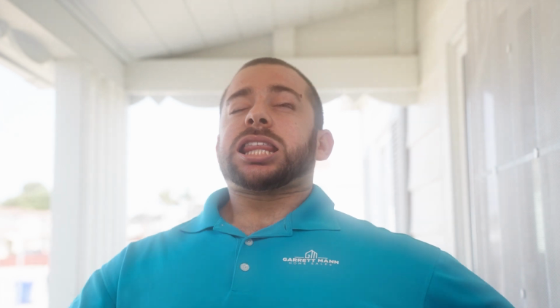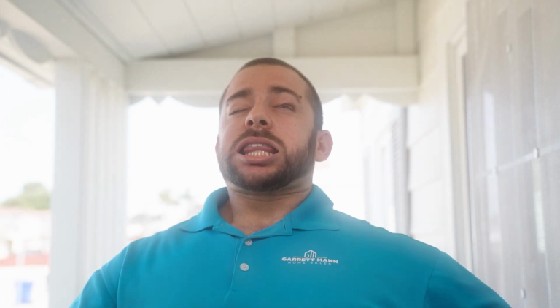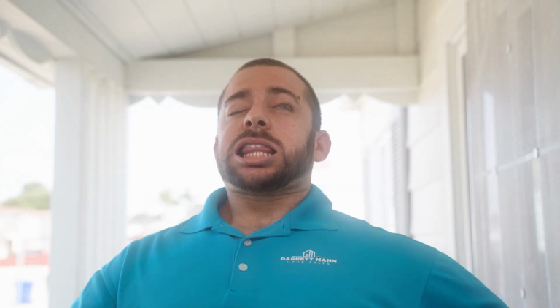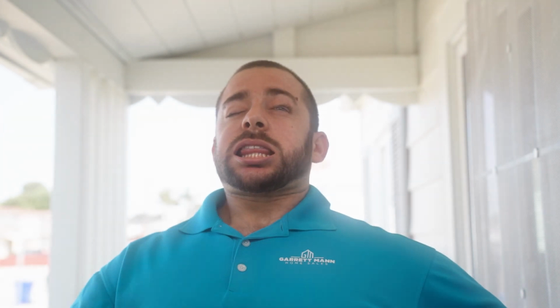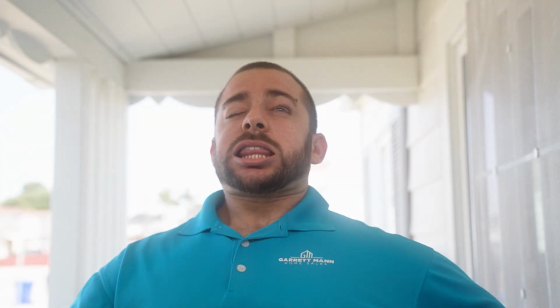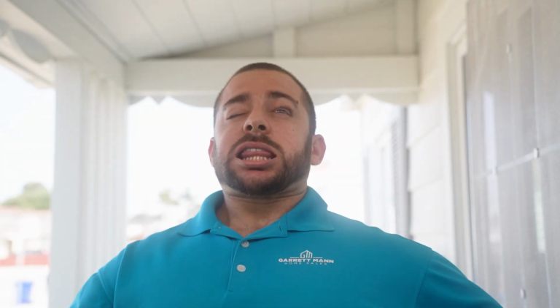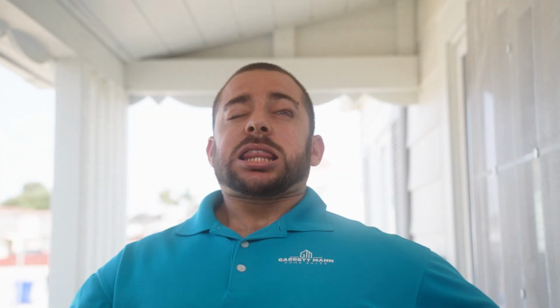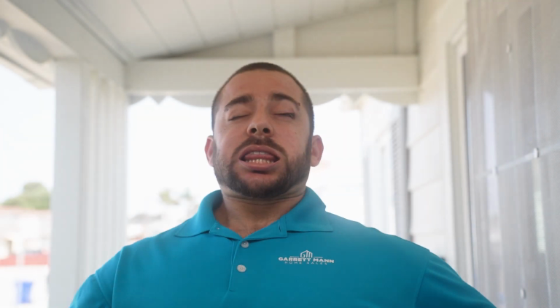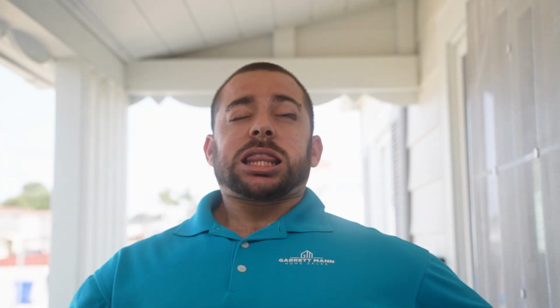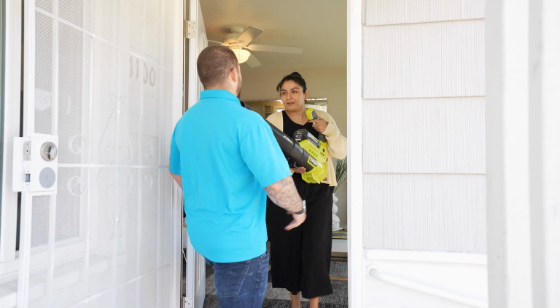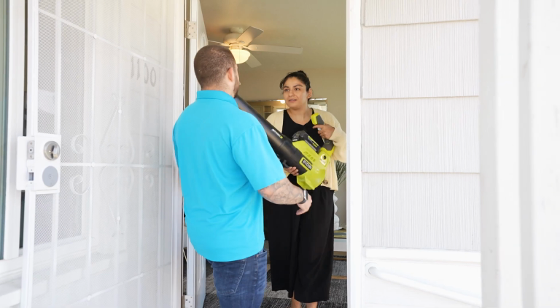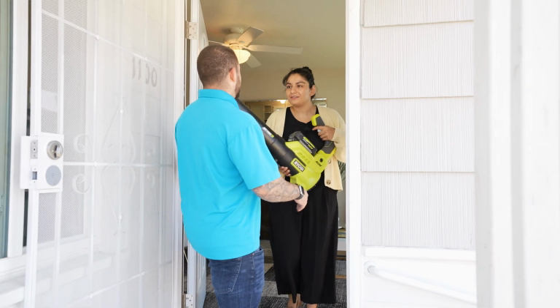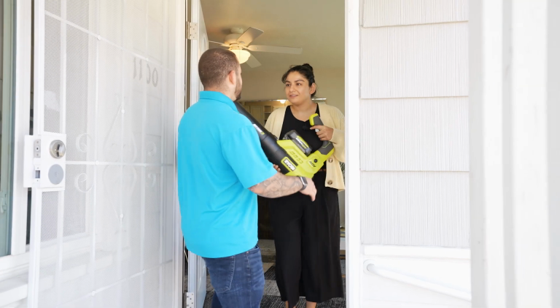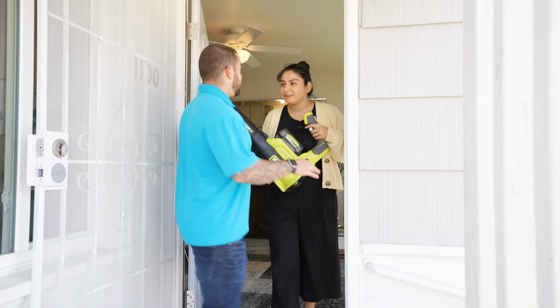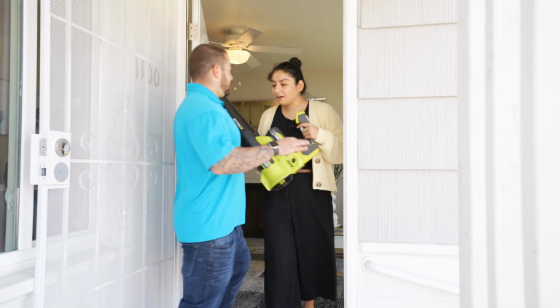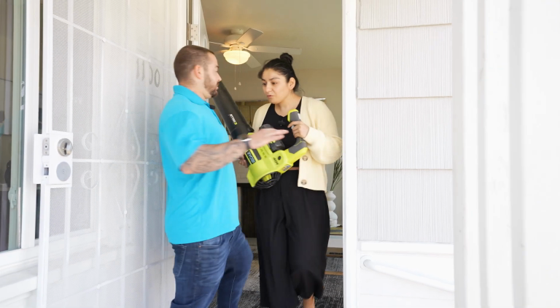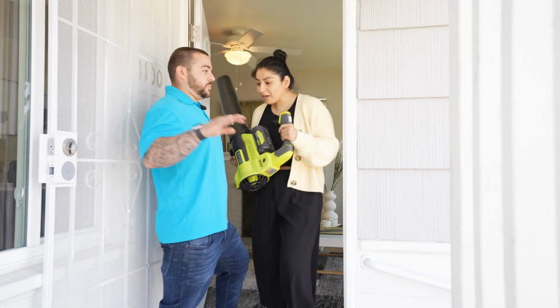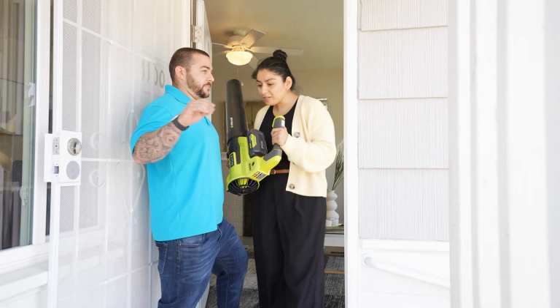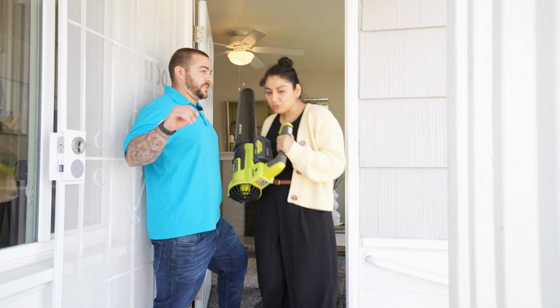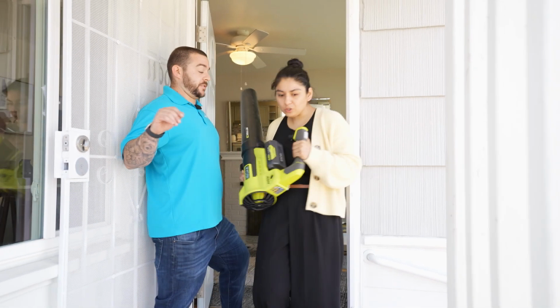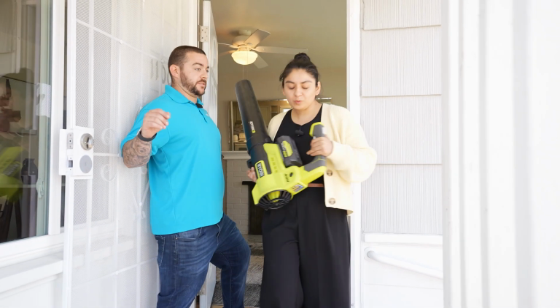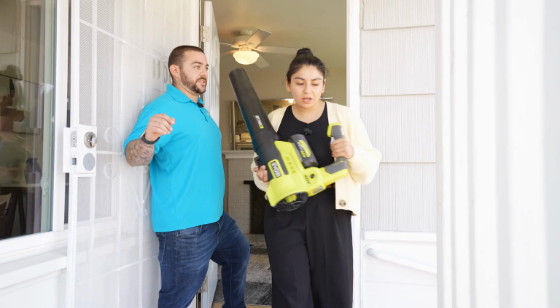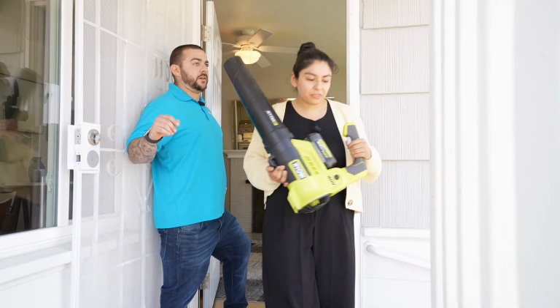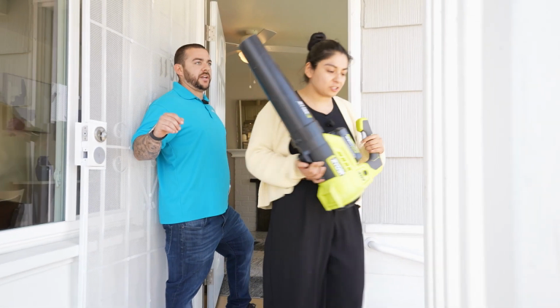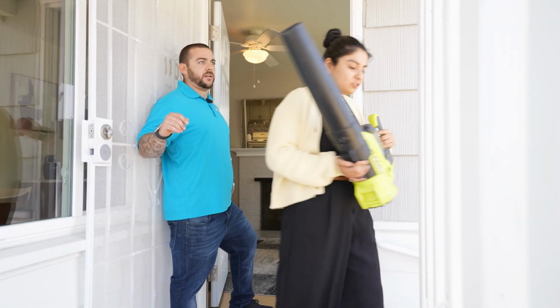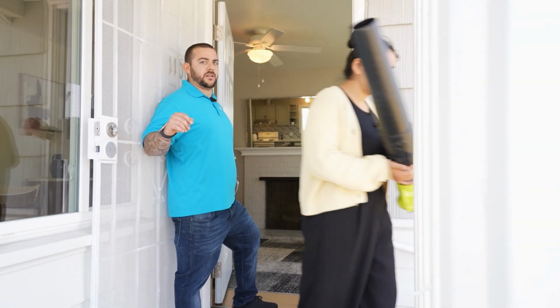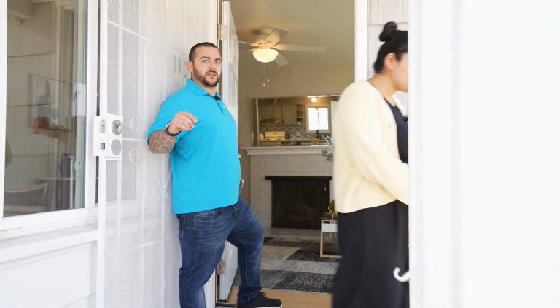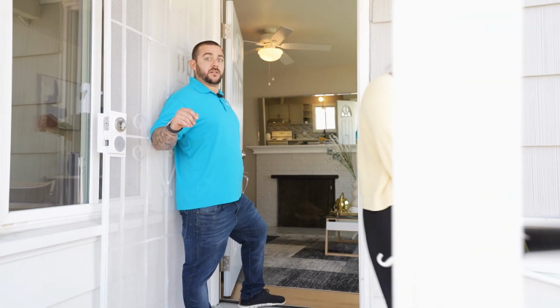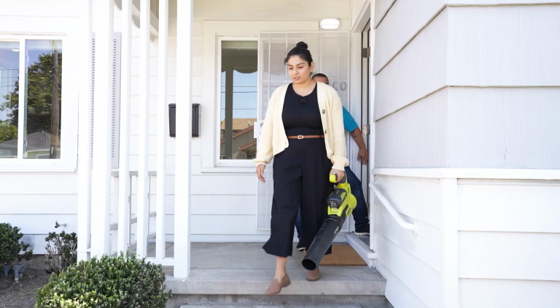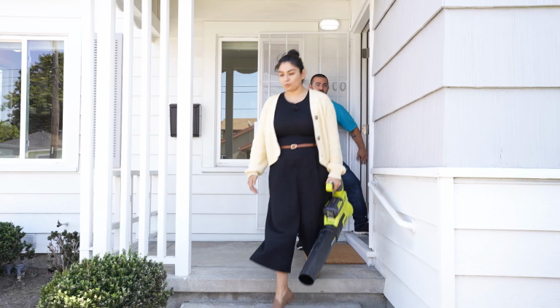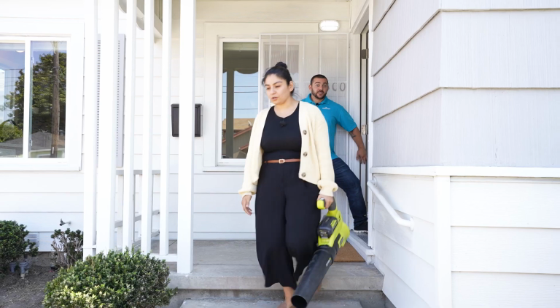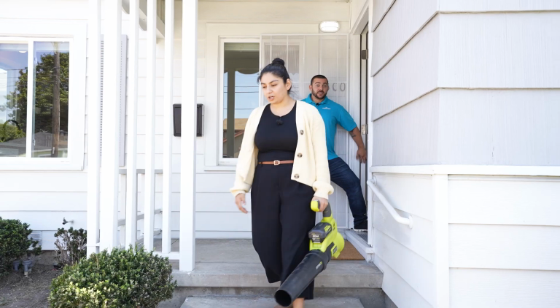Garrett! Garrett! Out of the way, dude. We got things to do. Get to work.